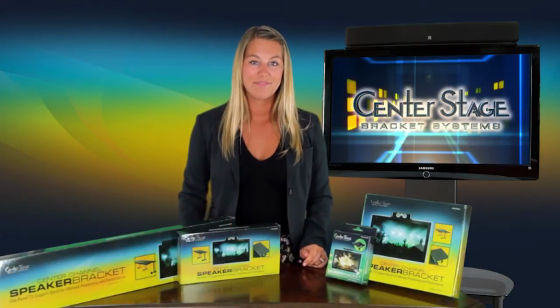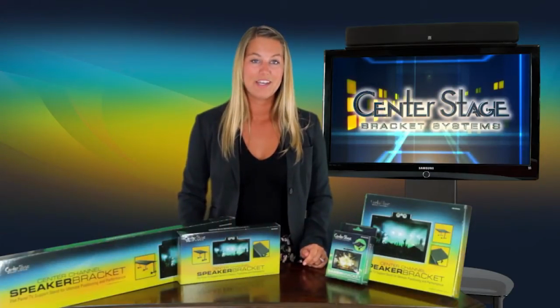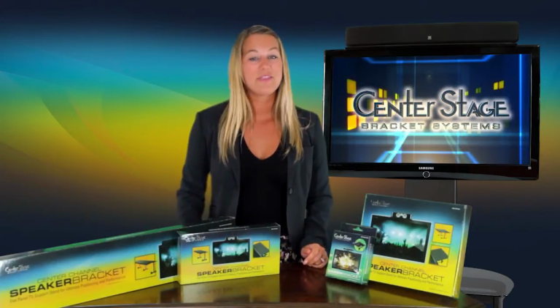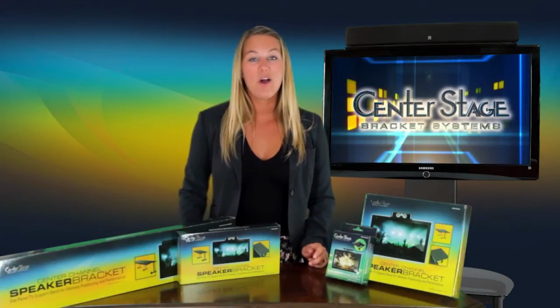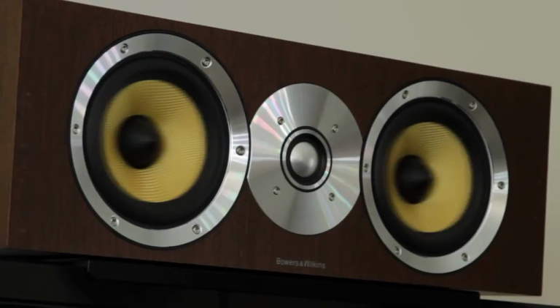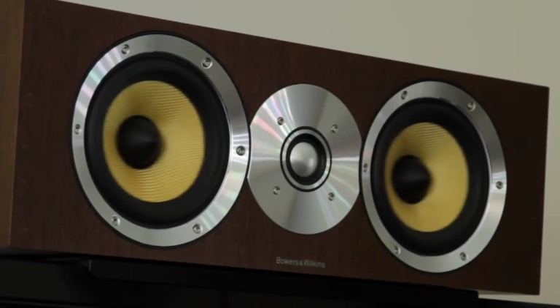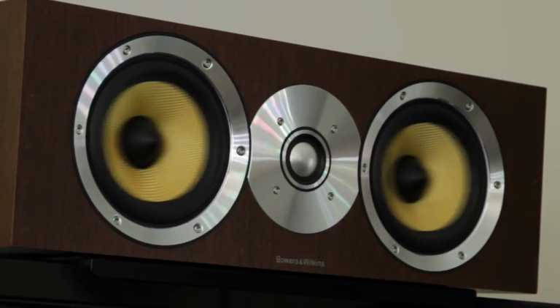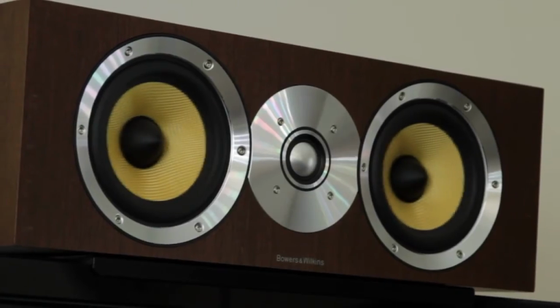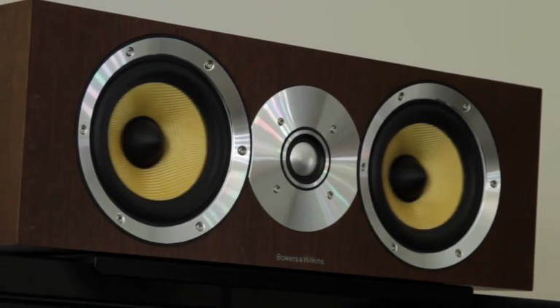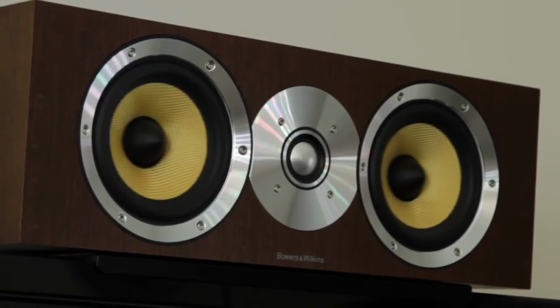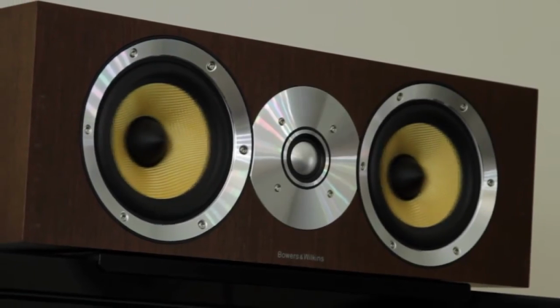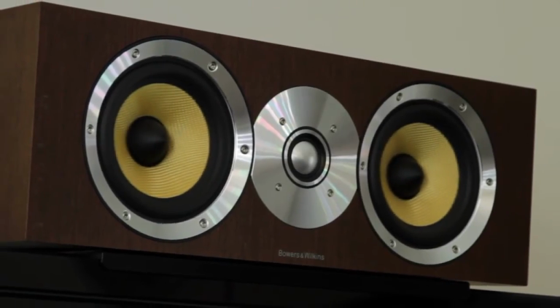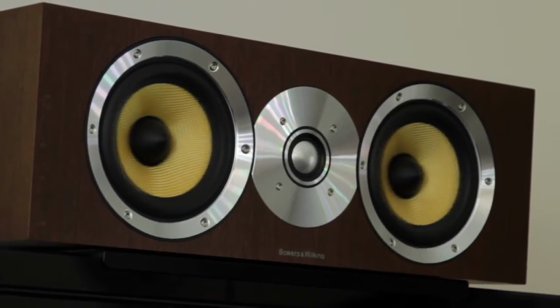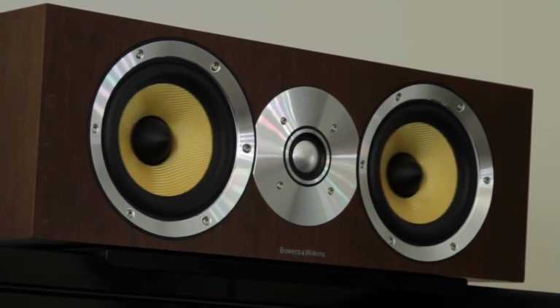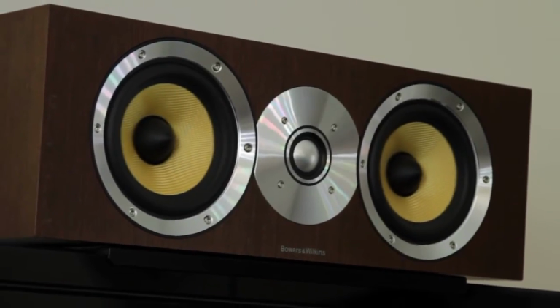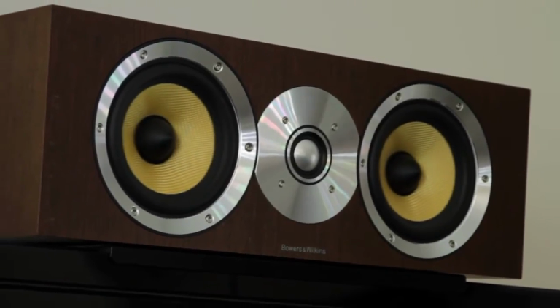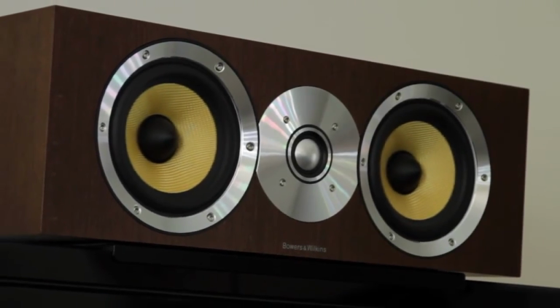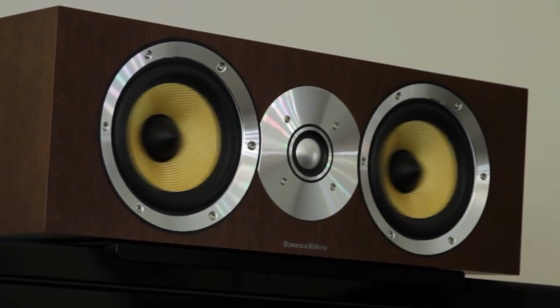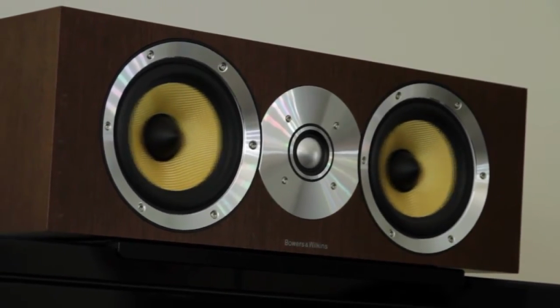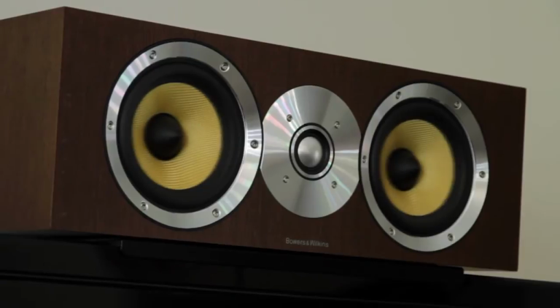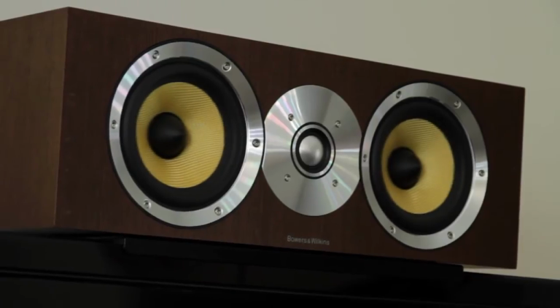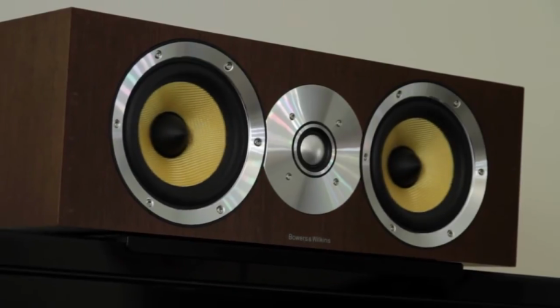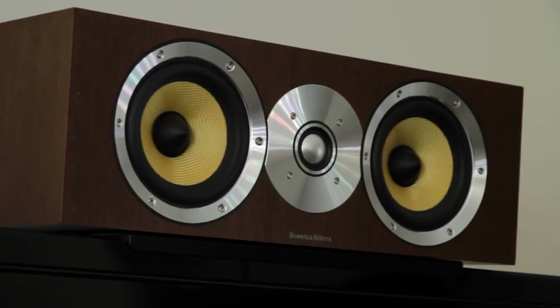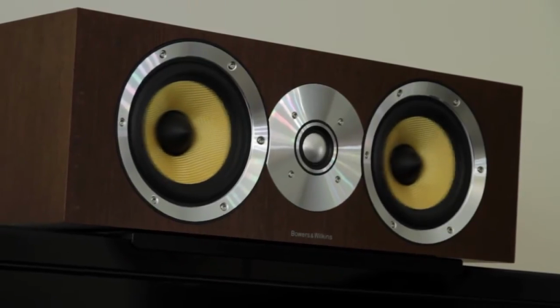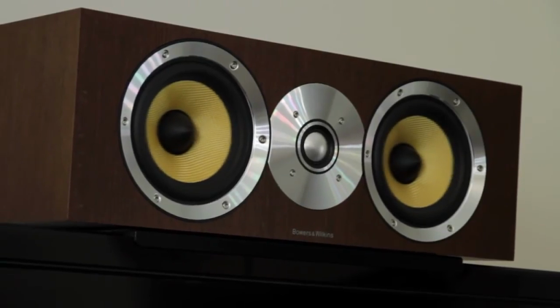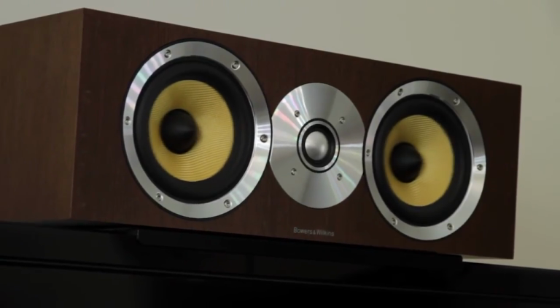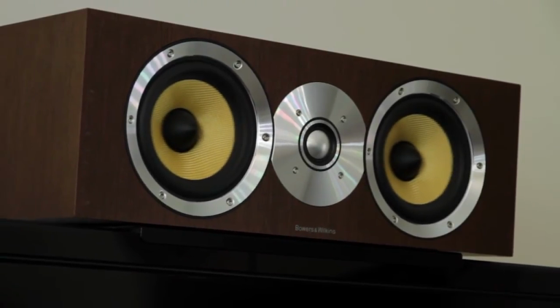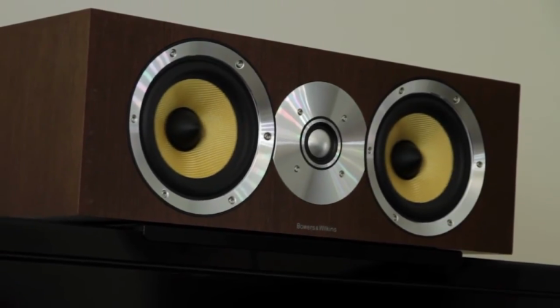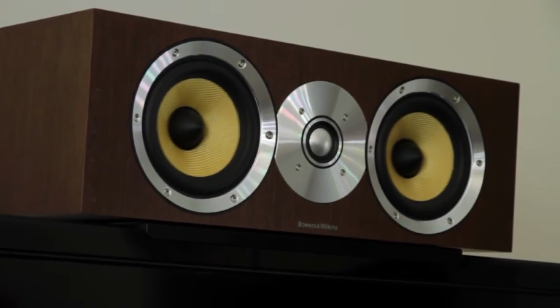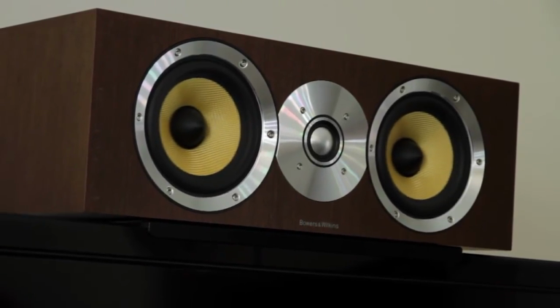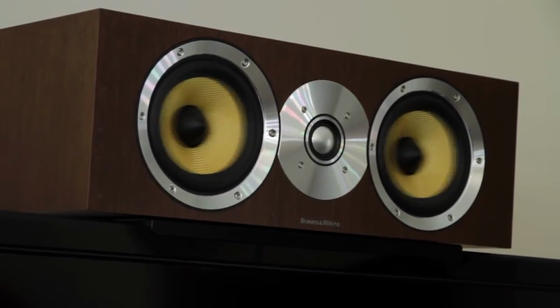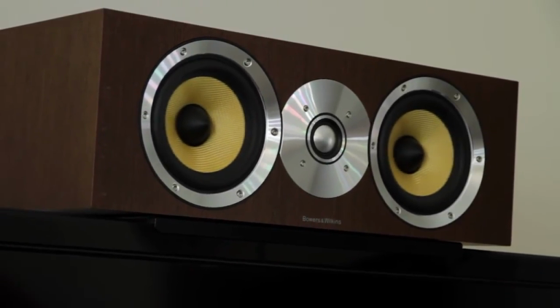The non-slip mat absorbs vibration, so even at high volume, the soundbar speakers remain in place.